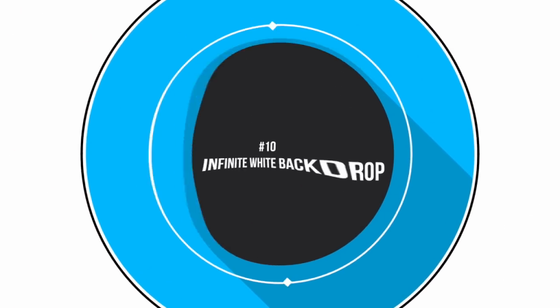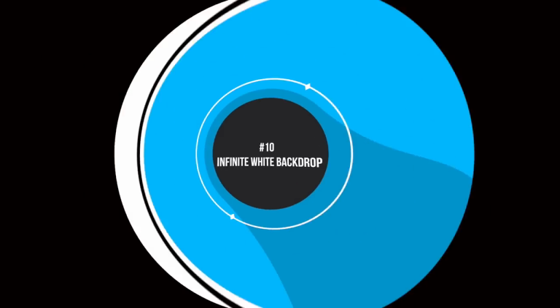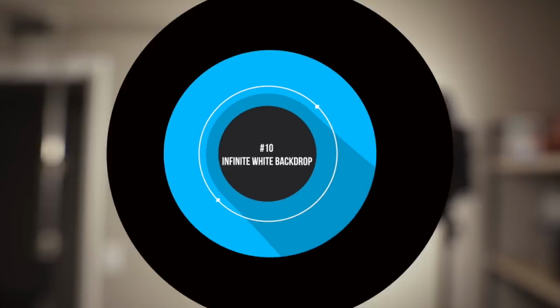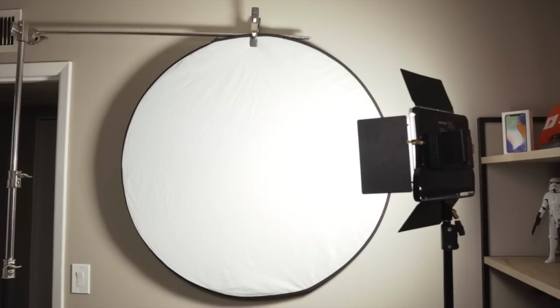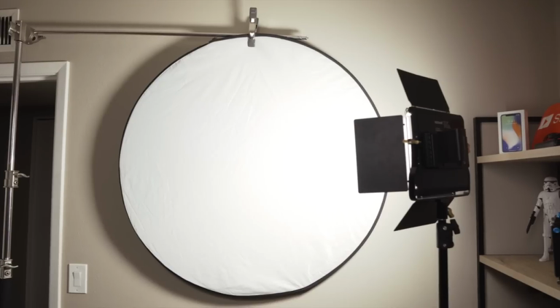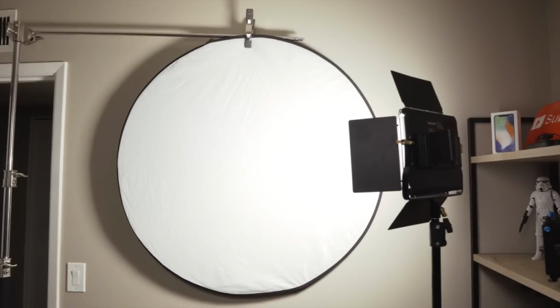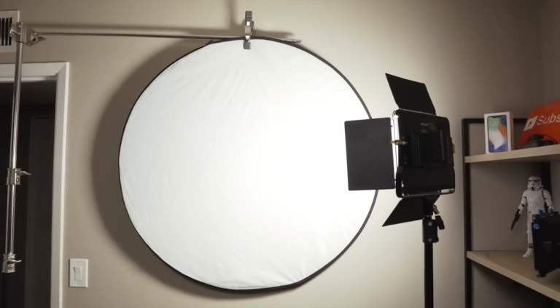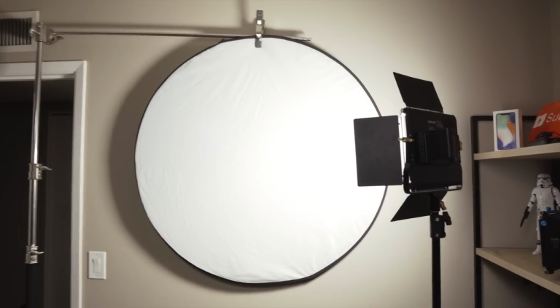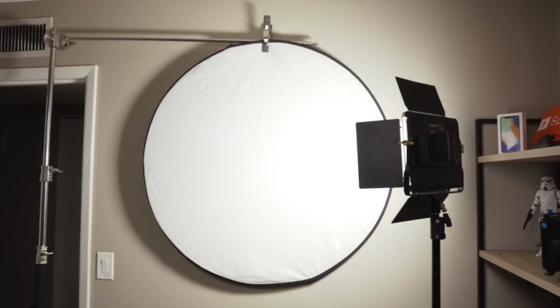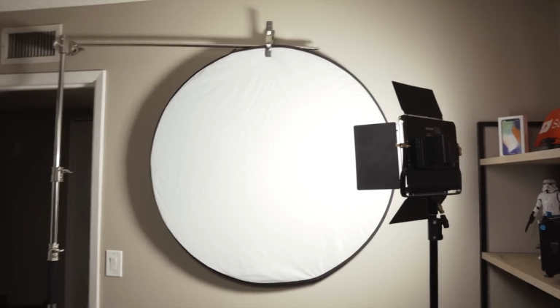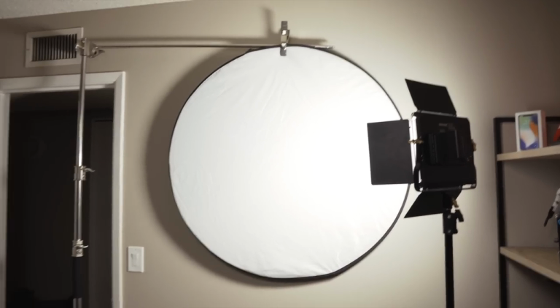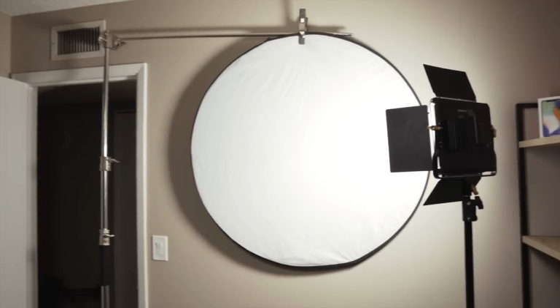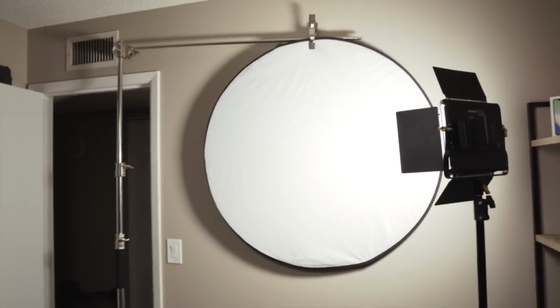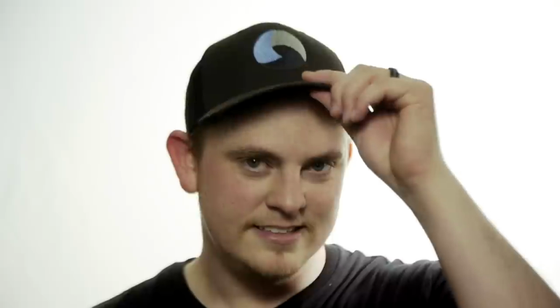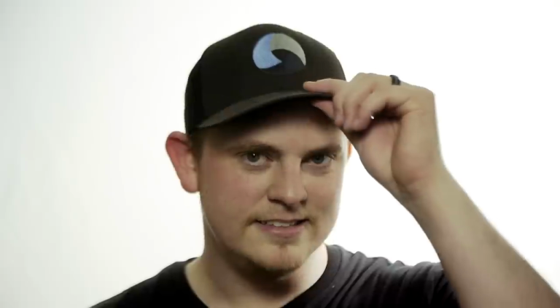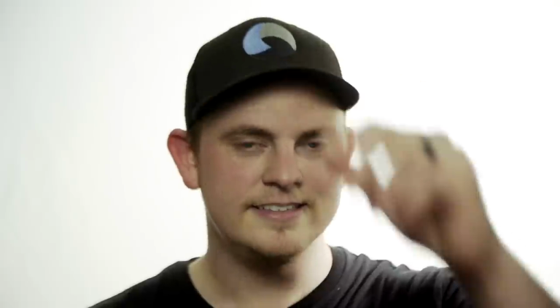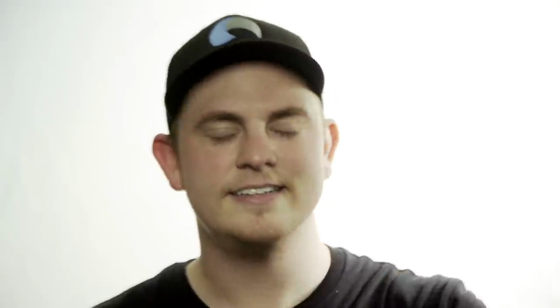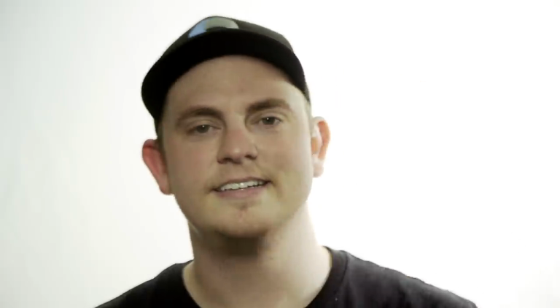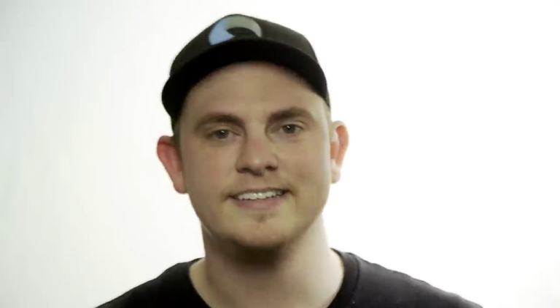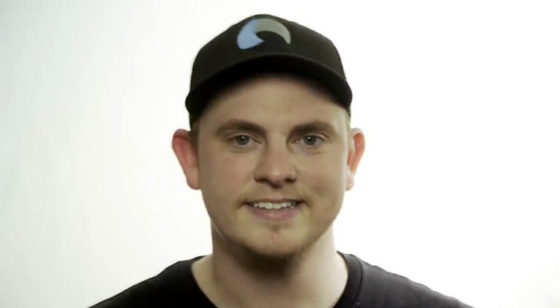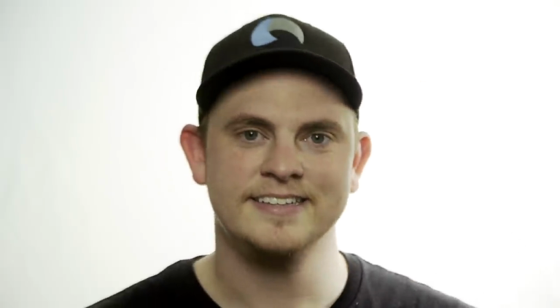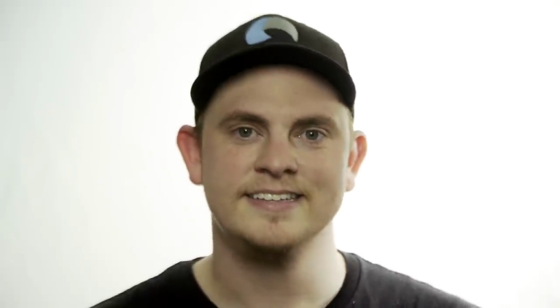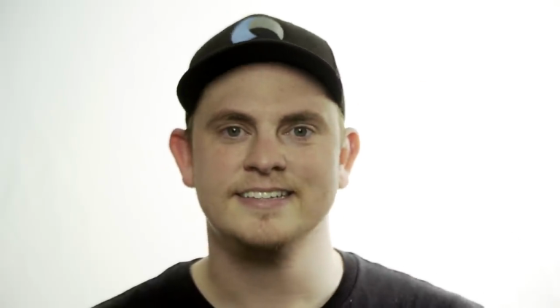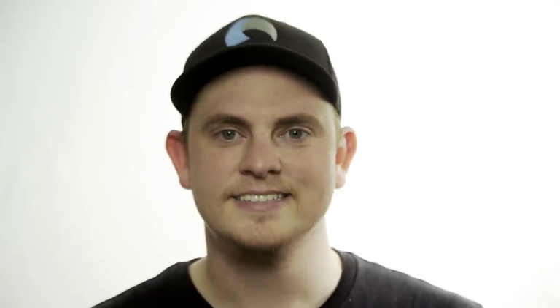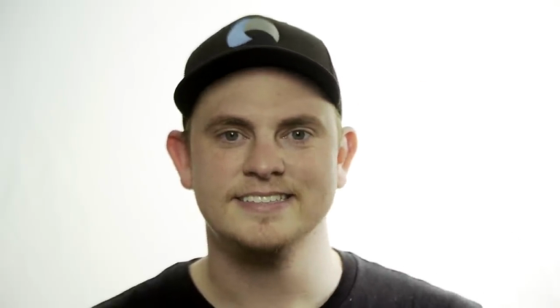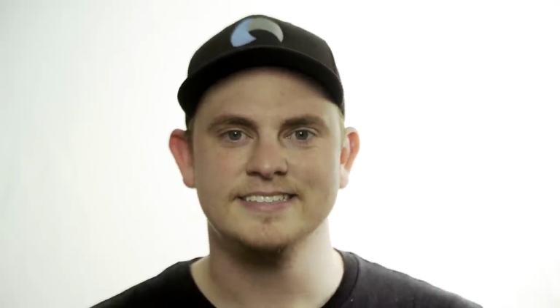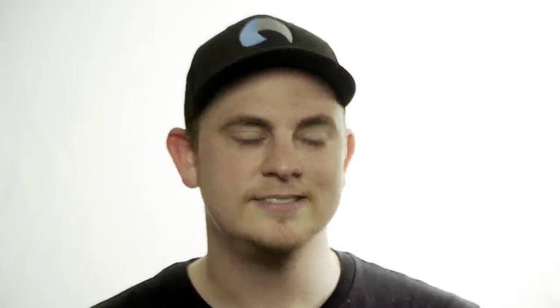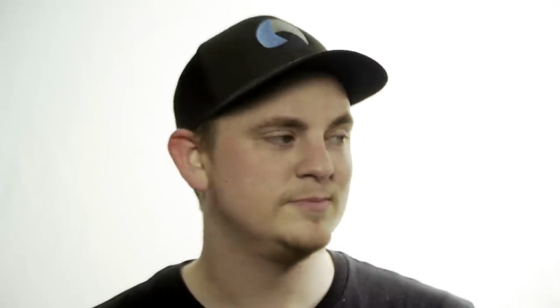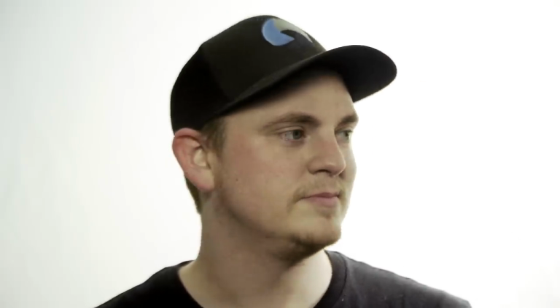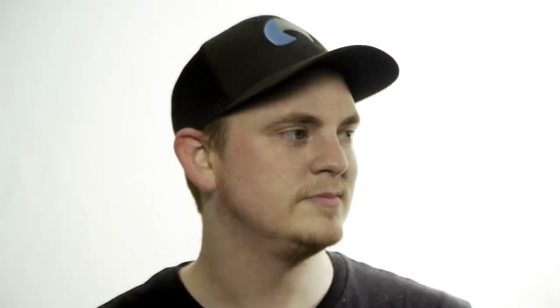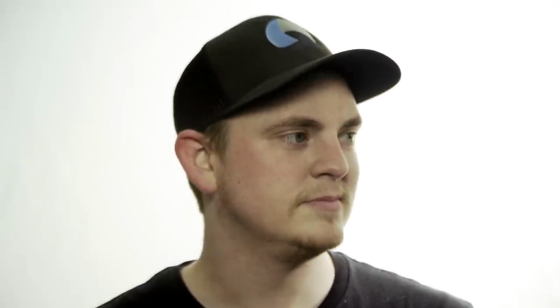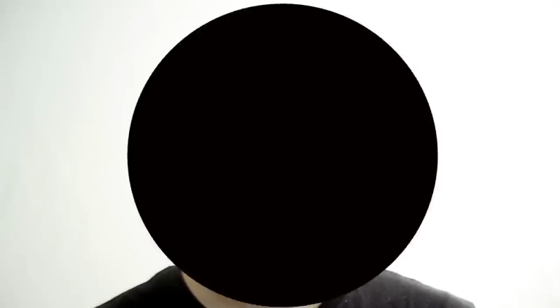If you want to get a nice clean look for a talking head, just shine a bright light onto the white side and you'll be all ready to go.